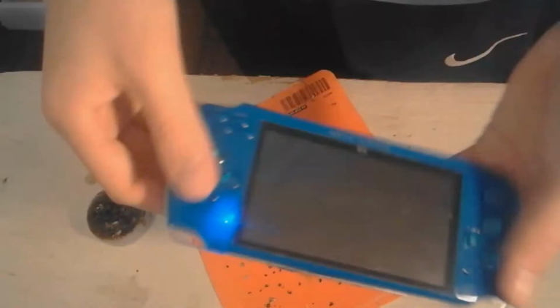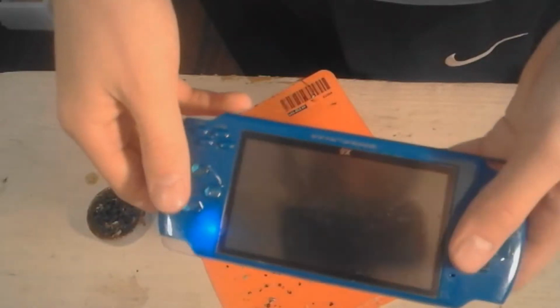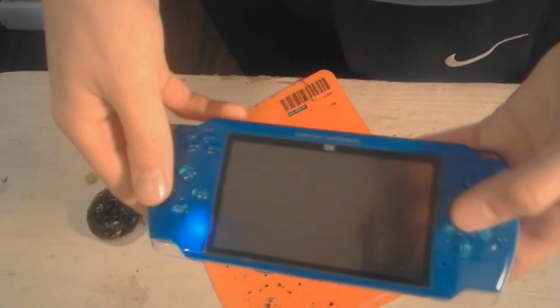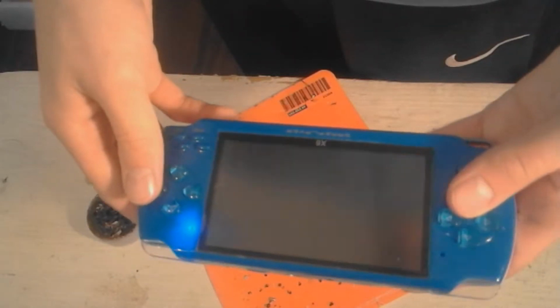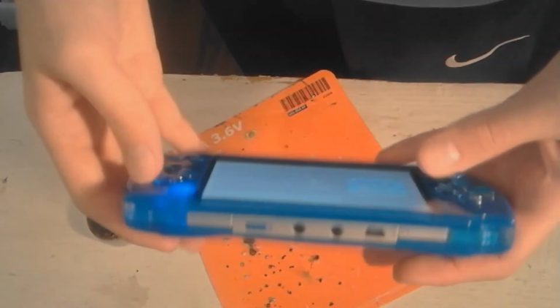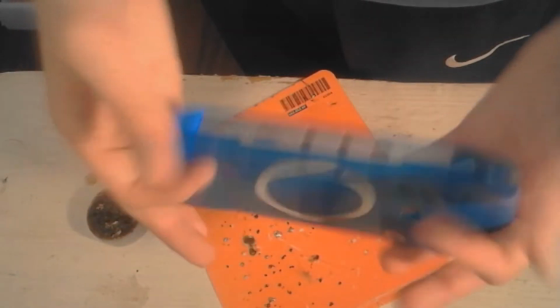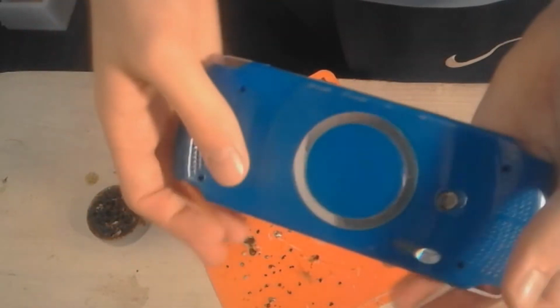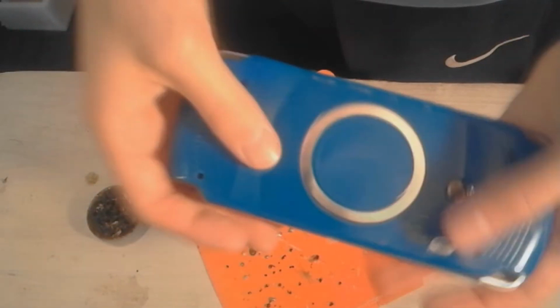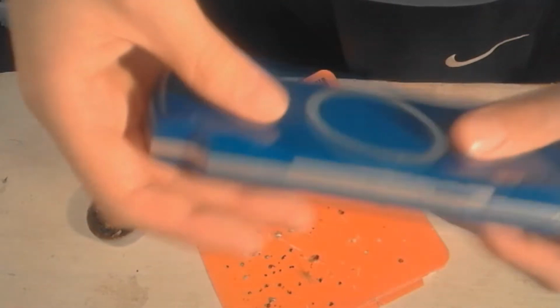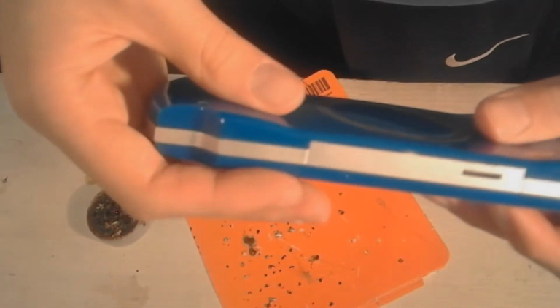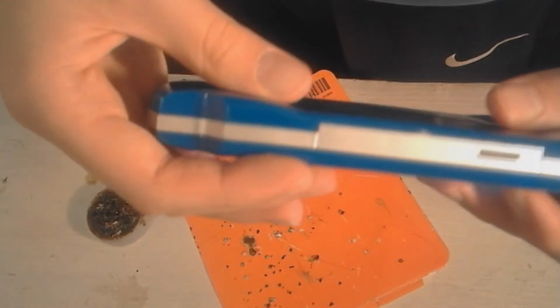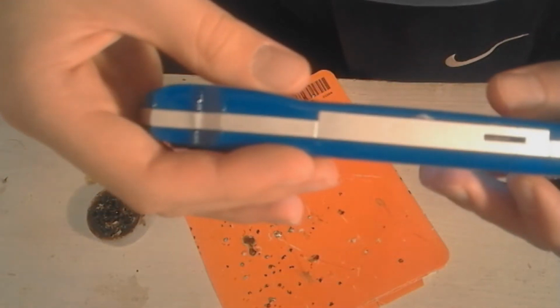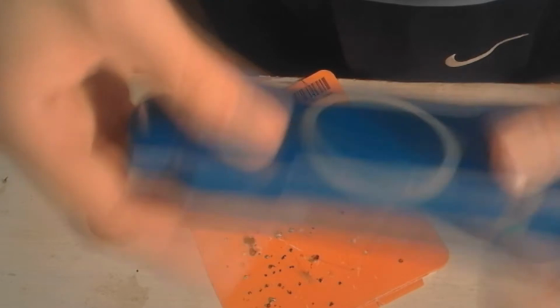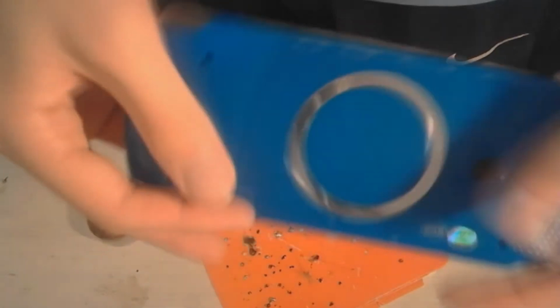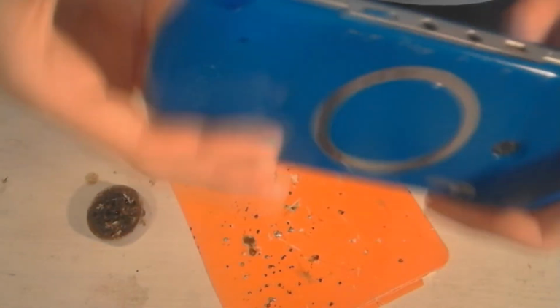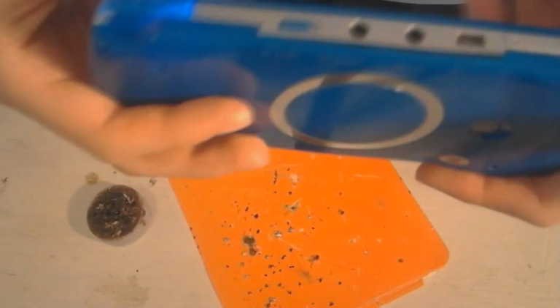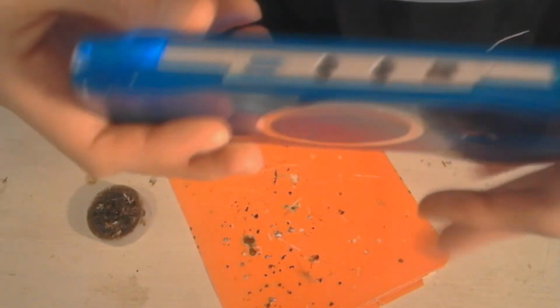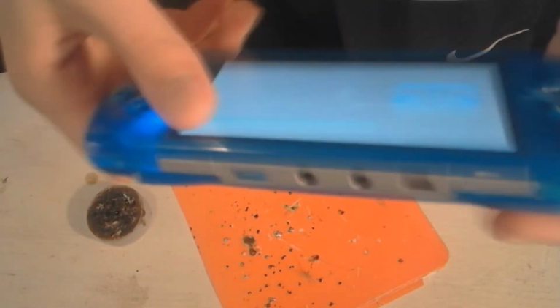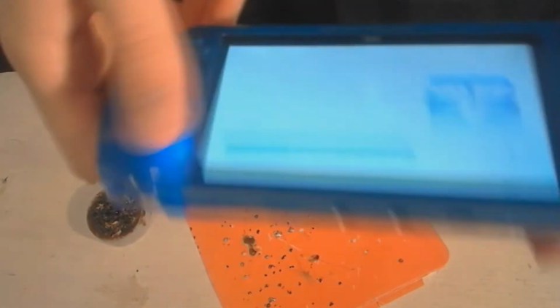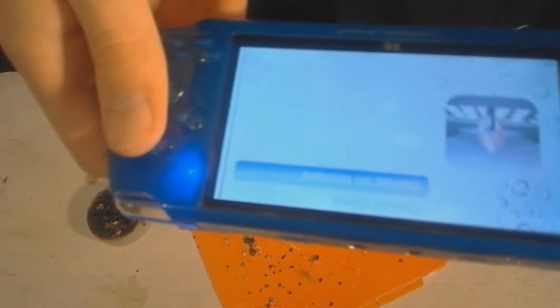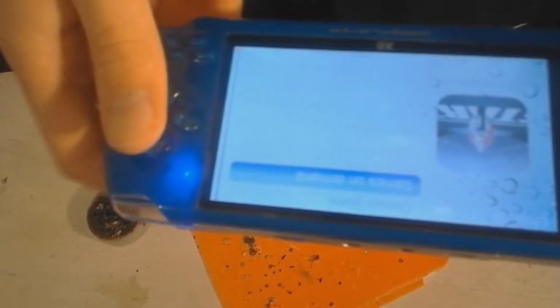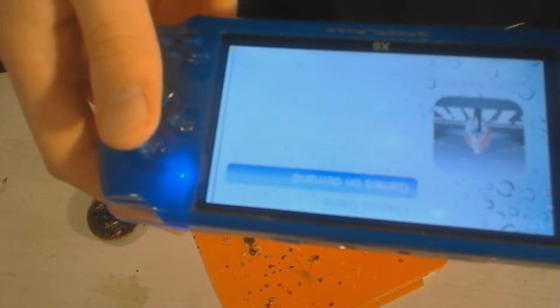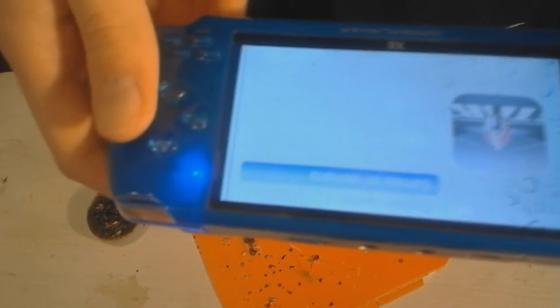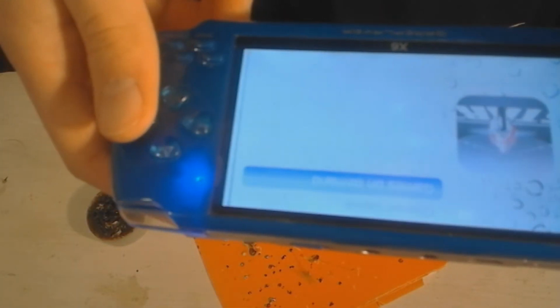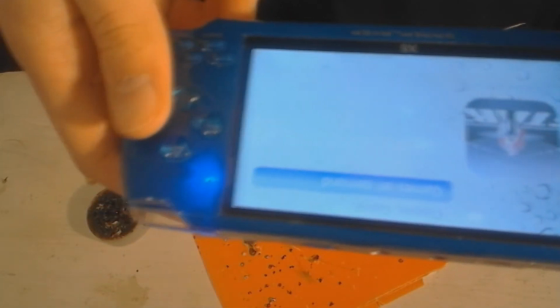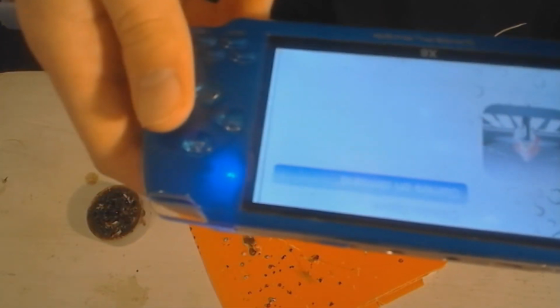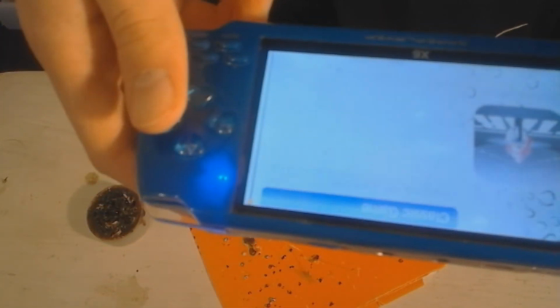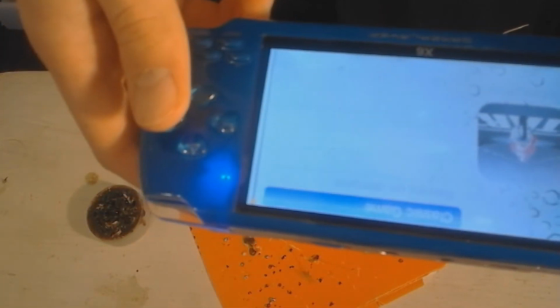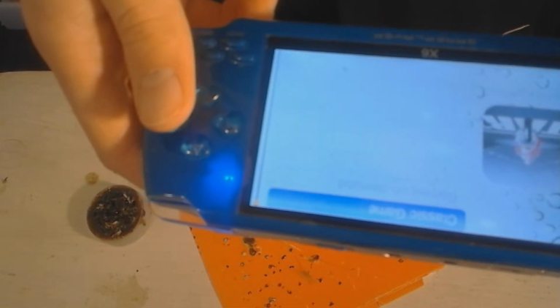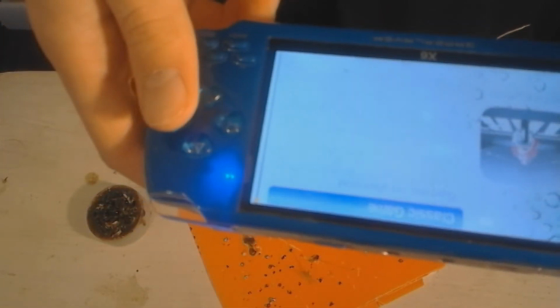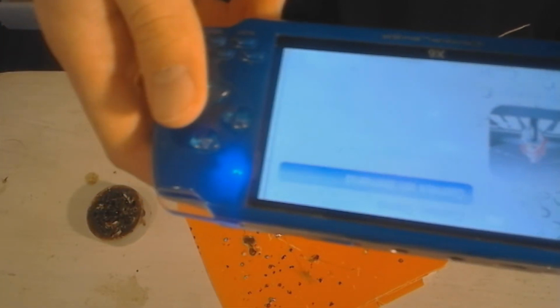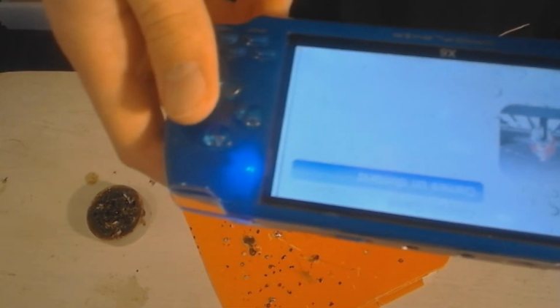After the replacement, the console works like a charm. It lasts around a couple of hours.